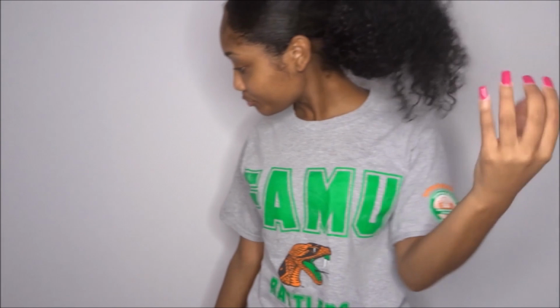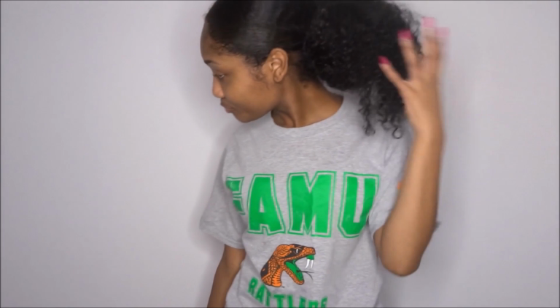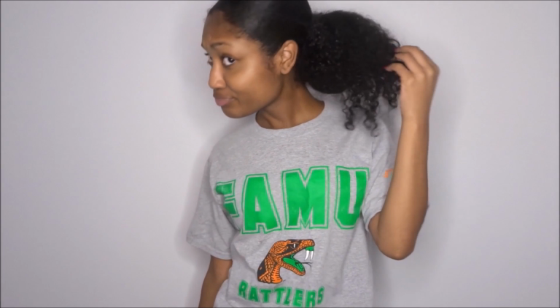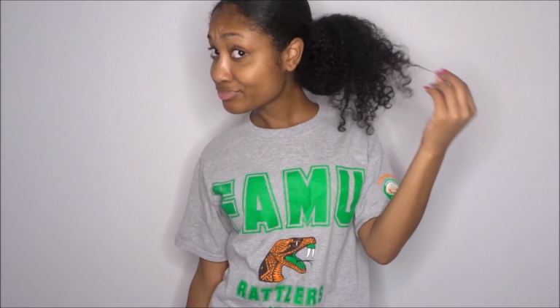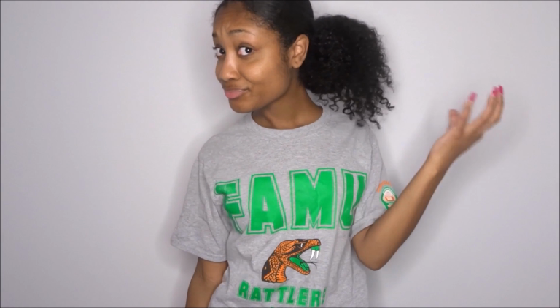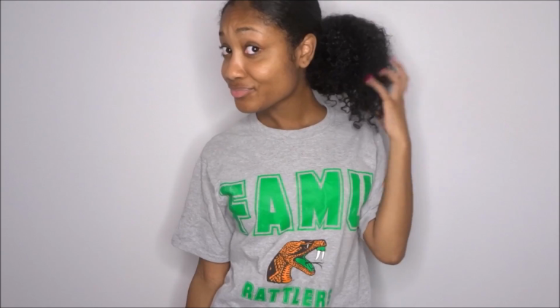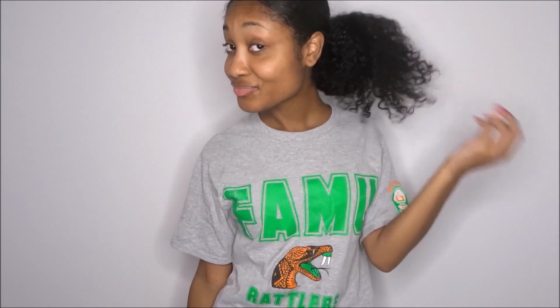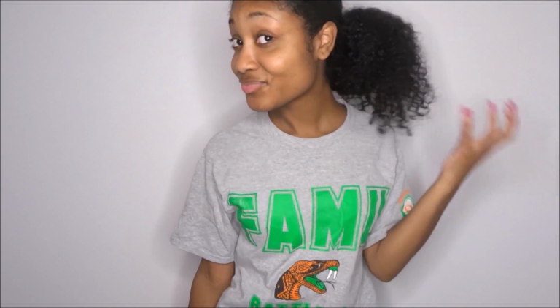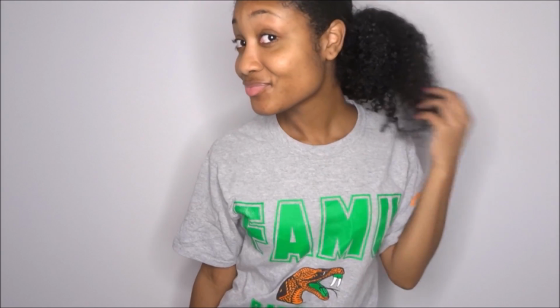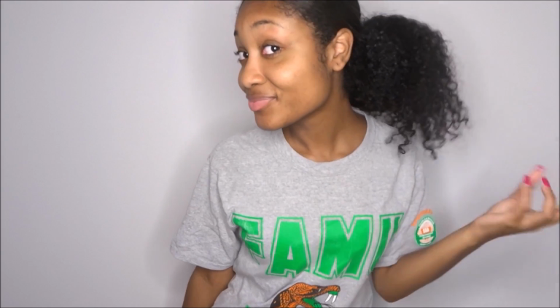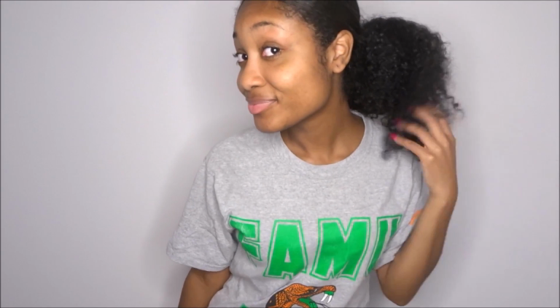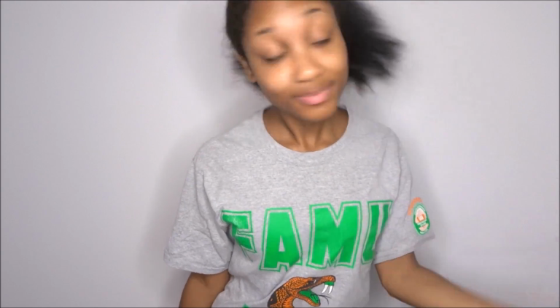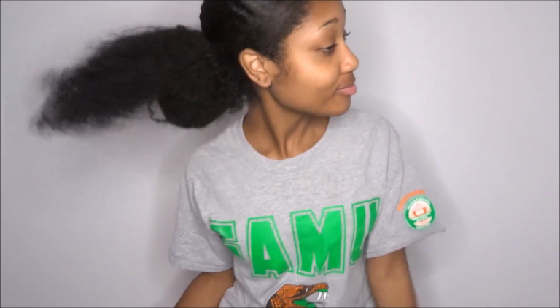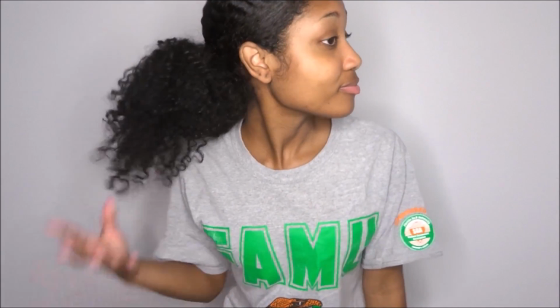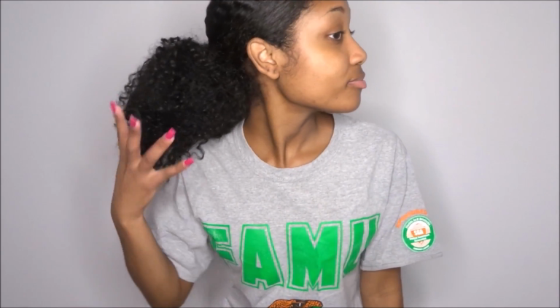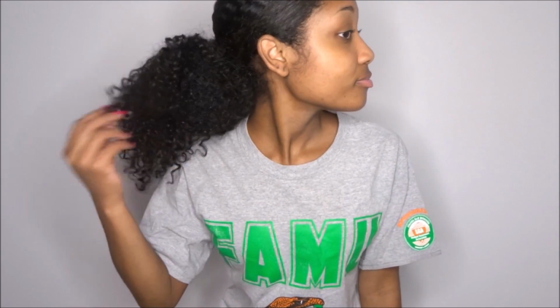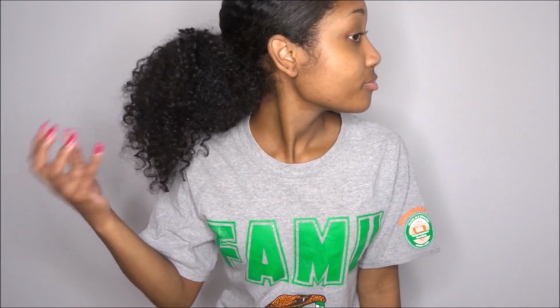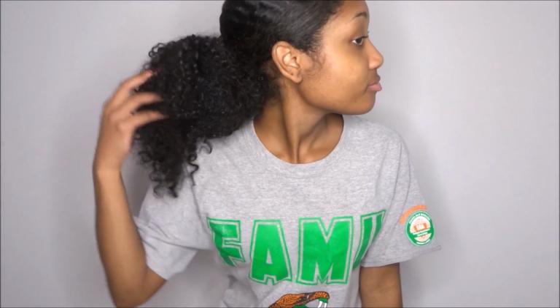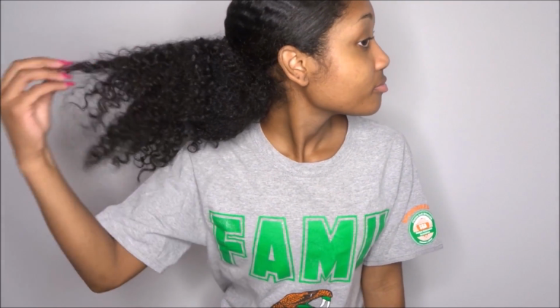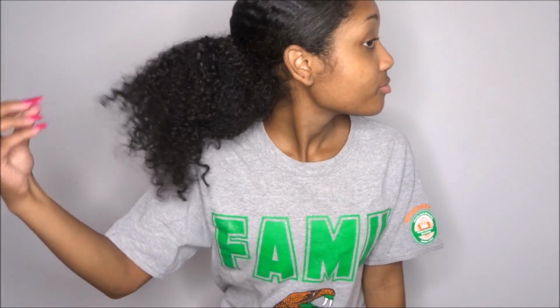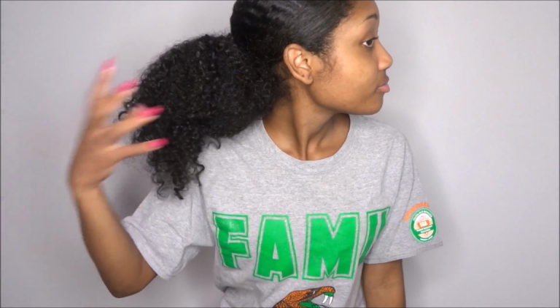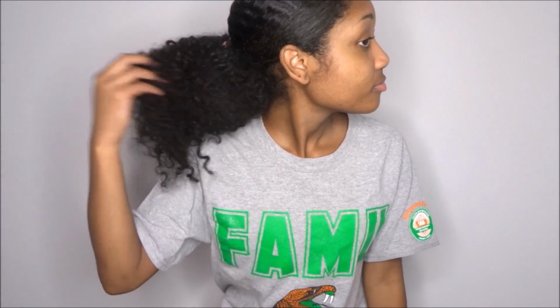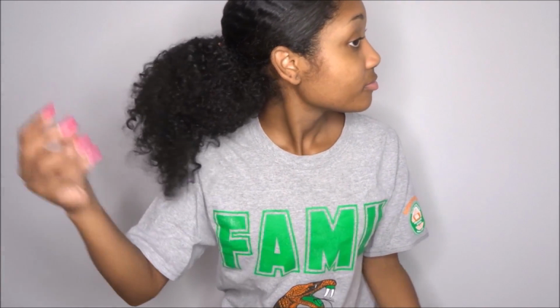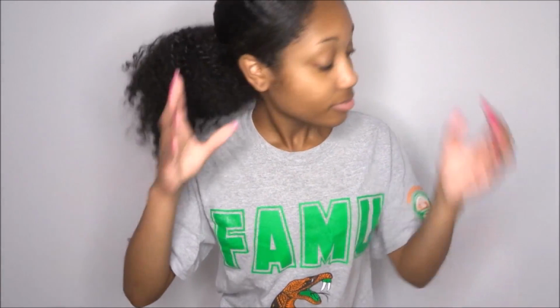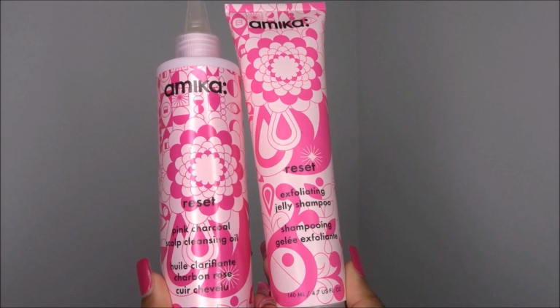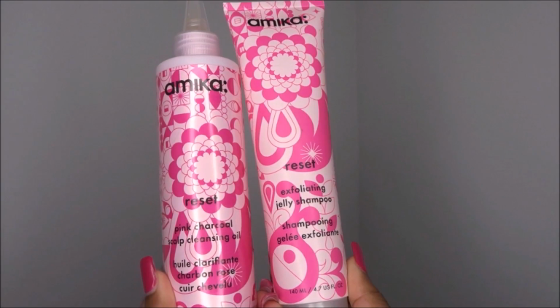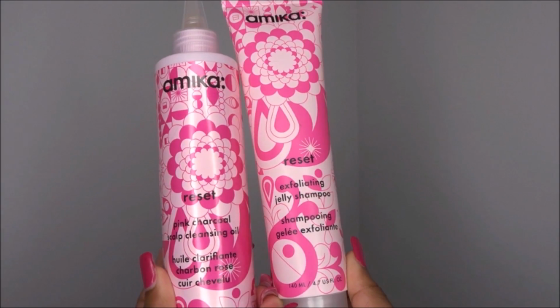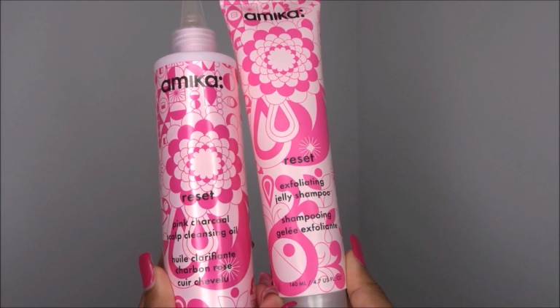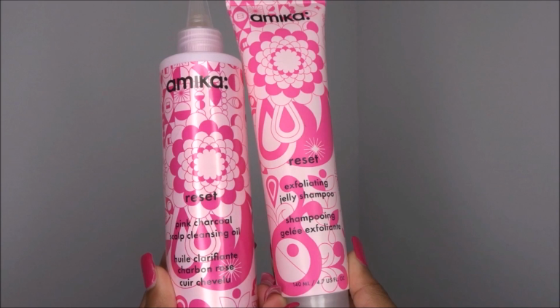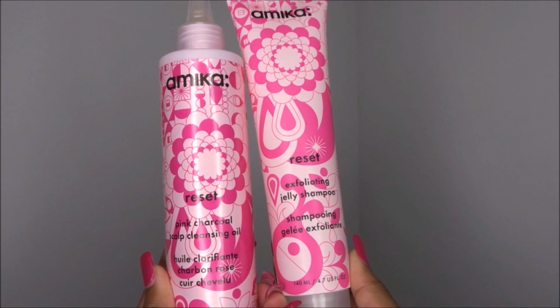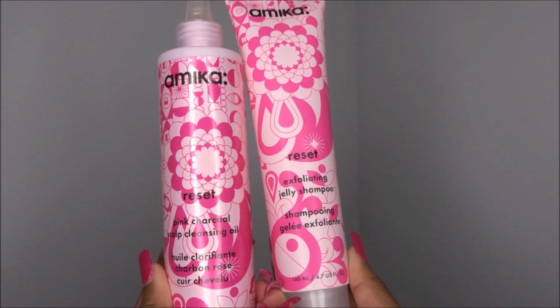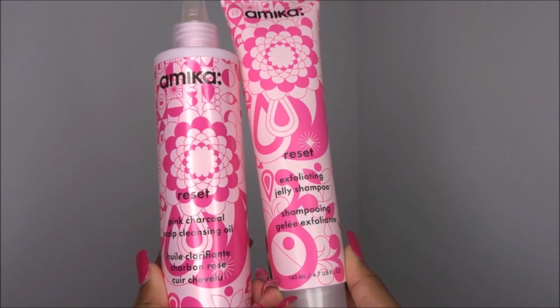Welcome back to another video. Me and my mom are straightening our hair for the holidays and I'm using these two amazing products gifted by Amika.